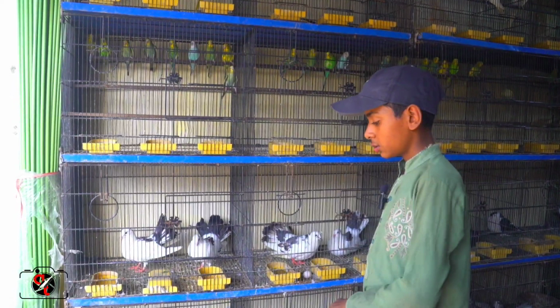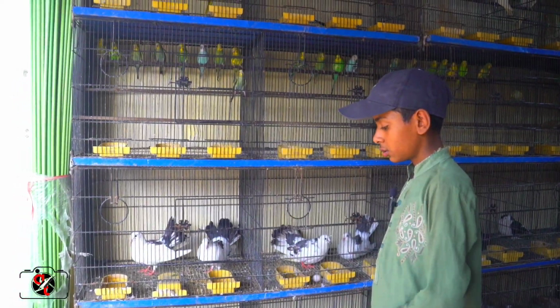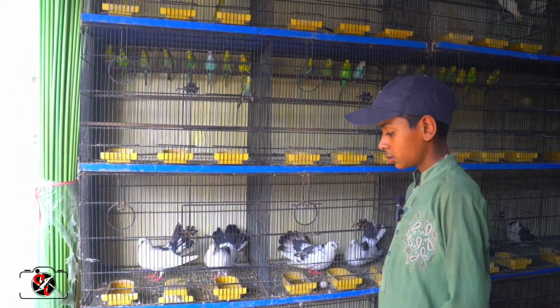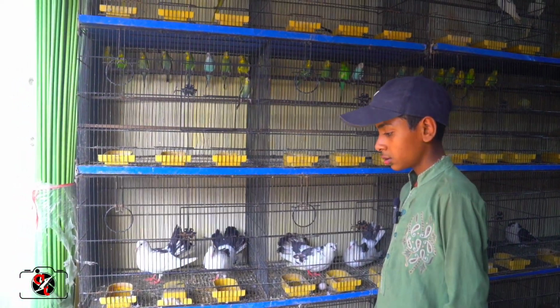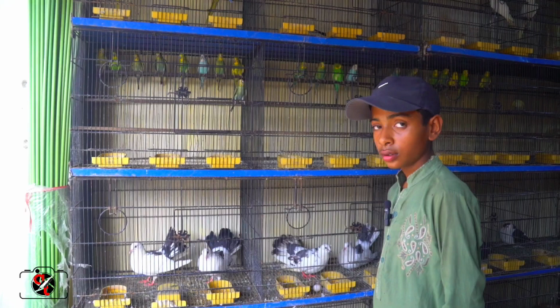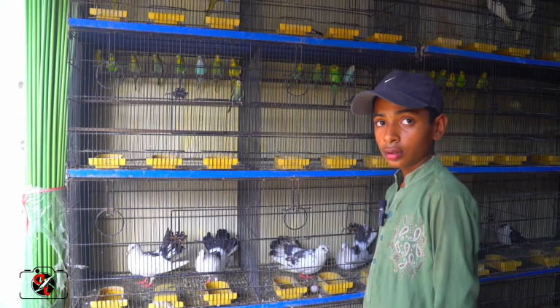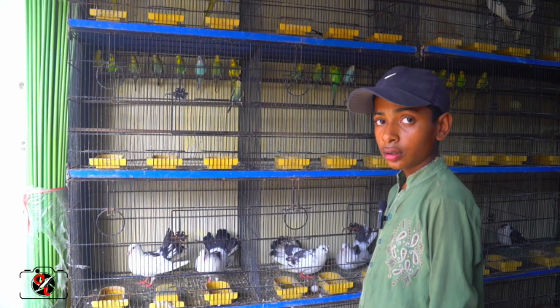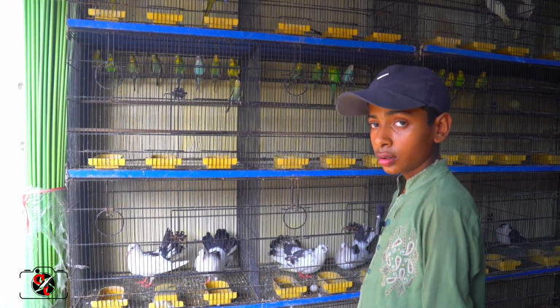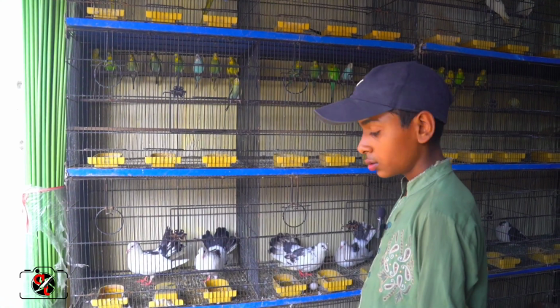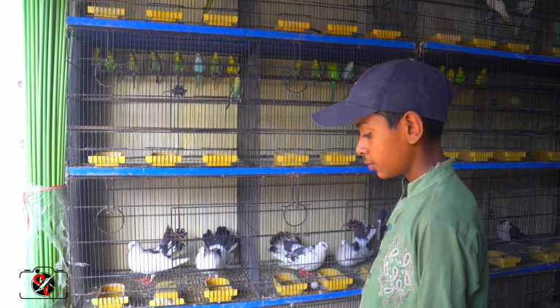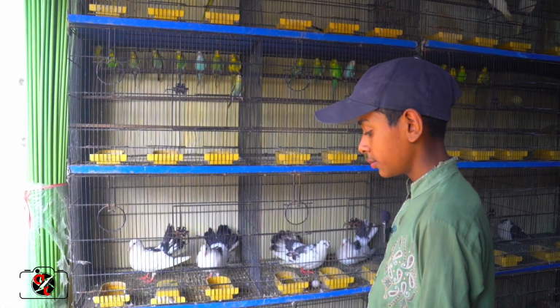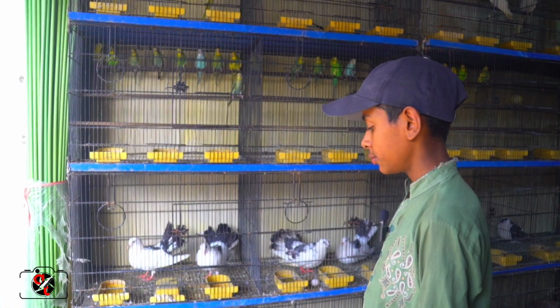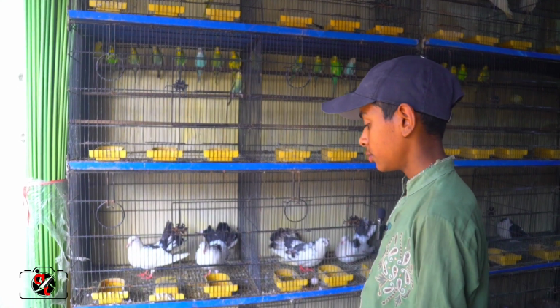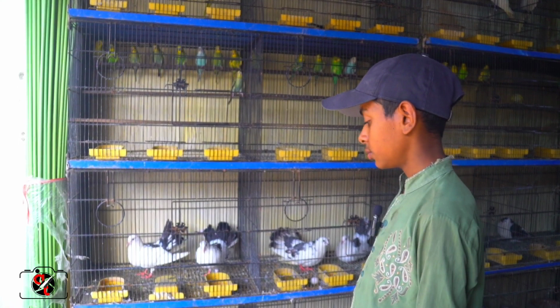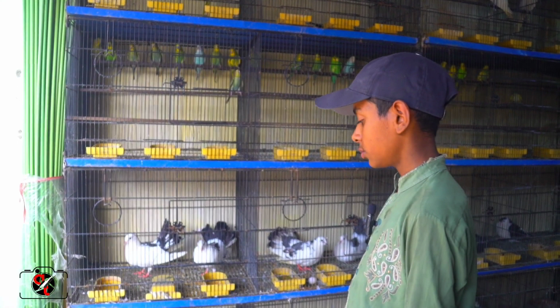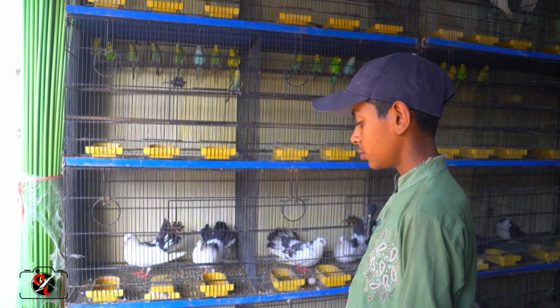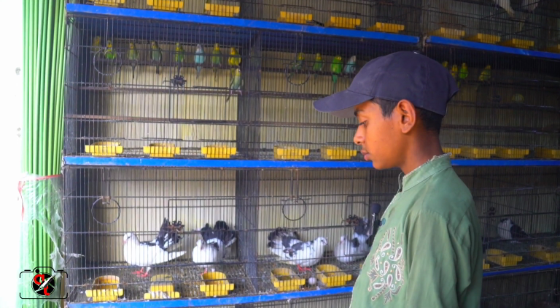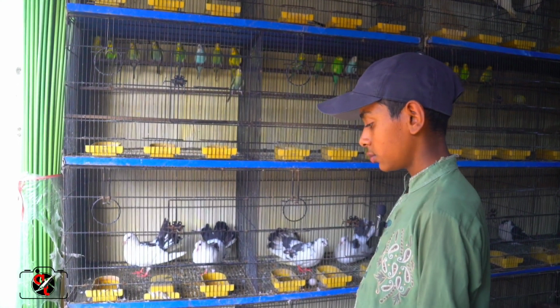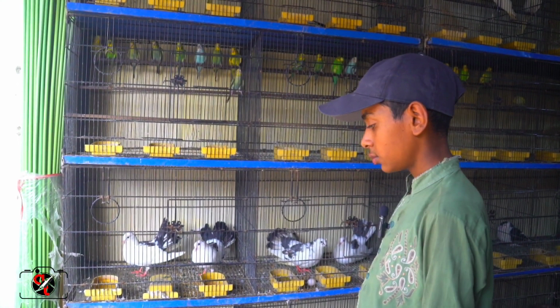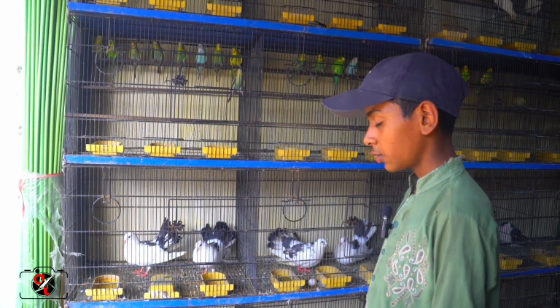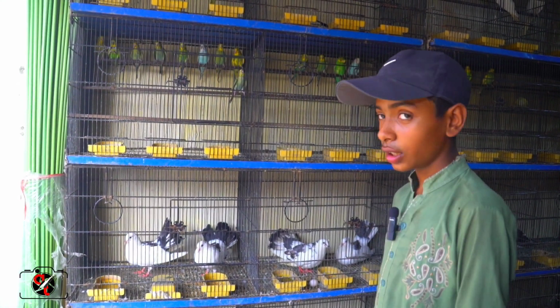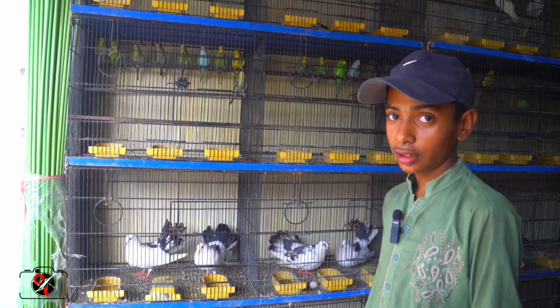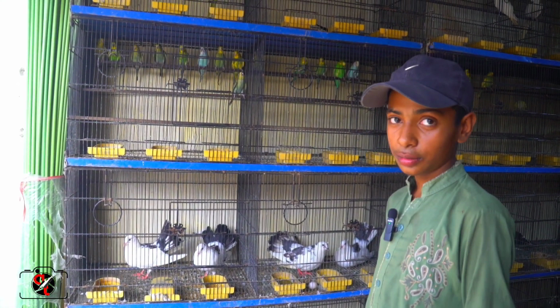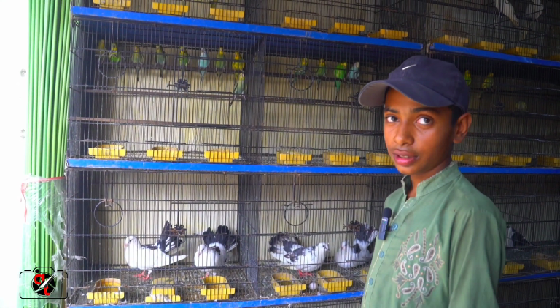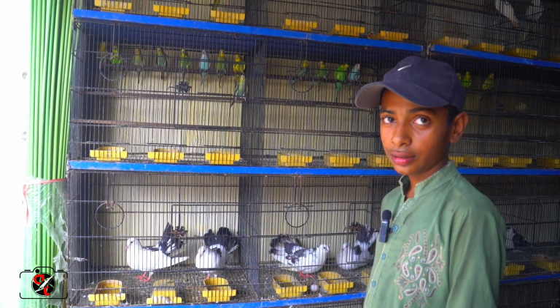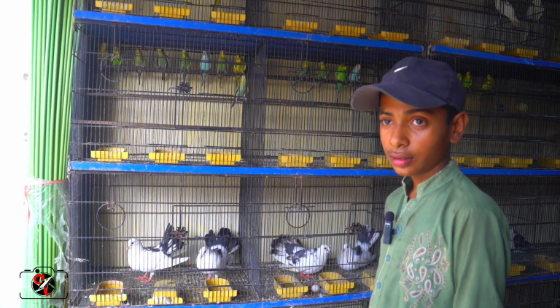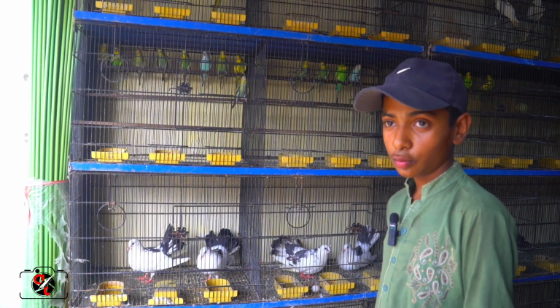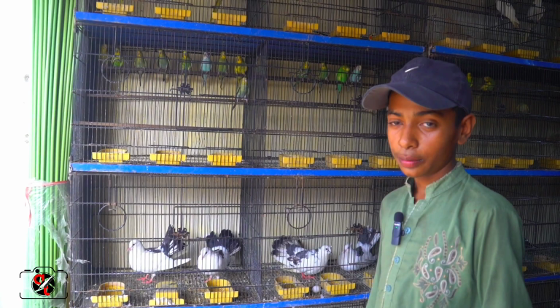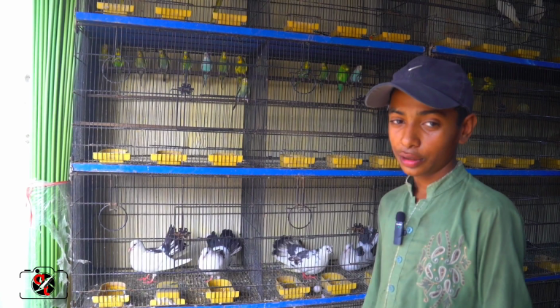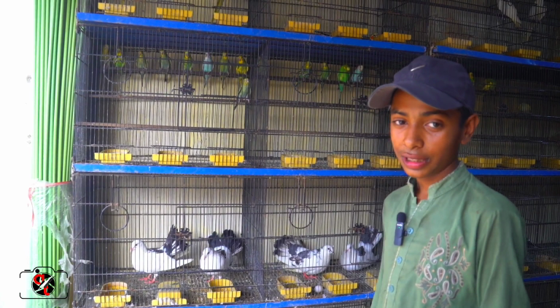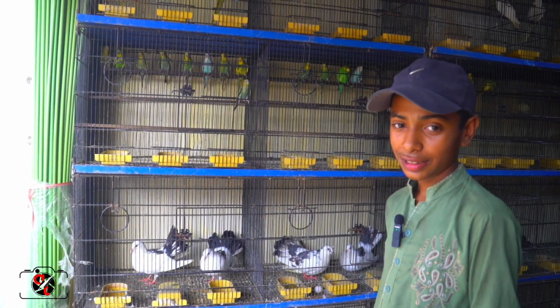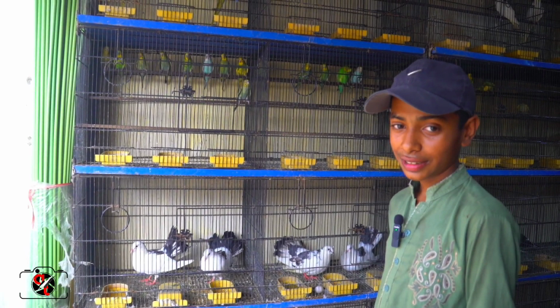Here is our brother, so we ask them. Assalamu alaikum. Waalaikum. What is your name? Muhammad. Okay.